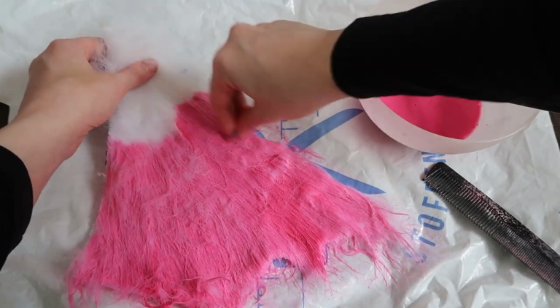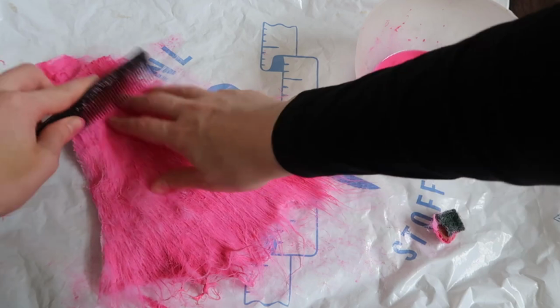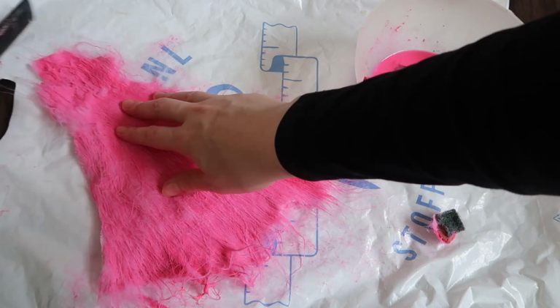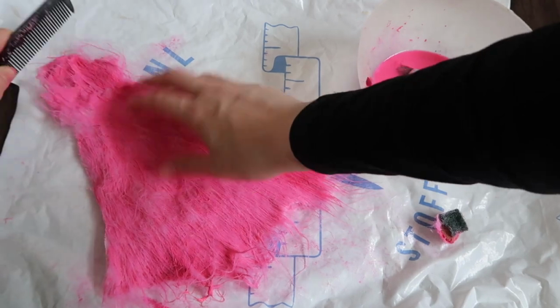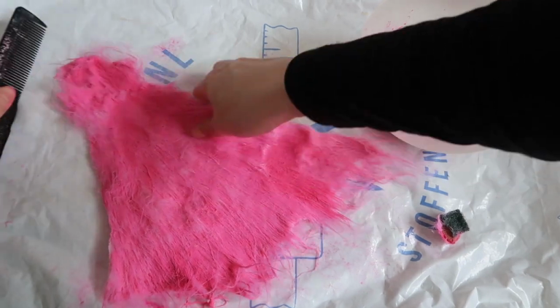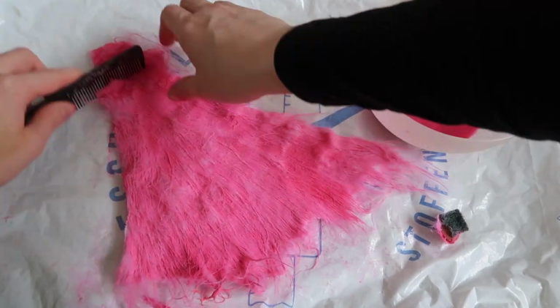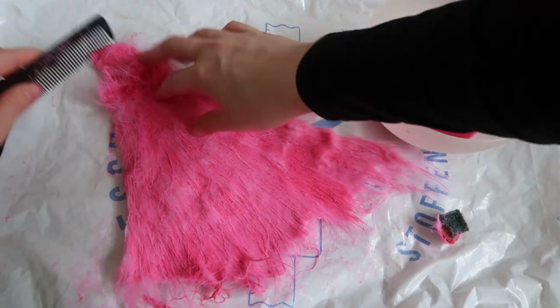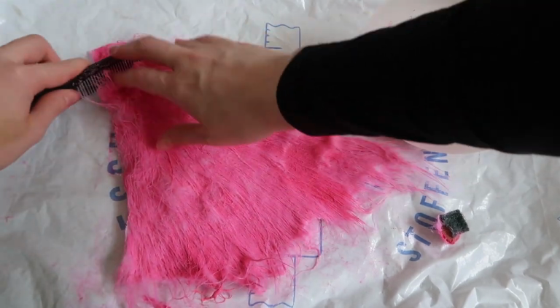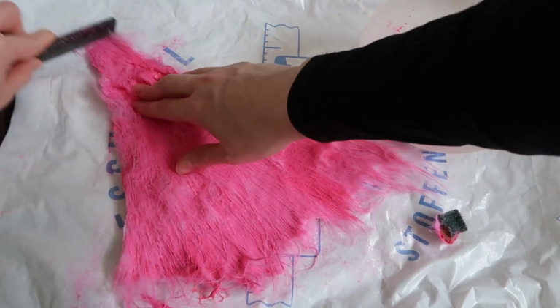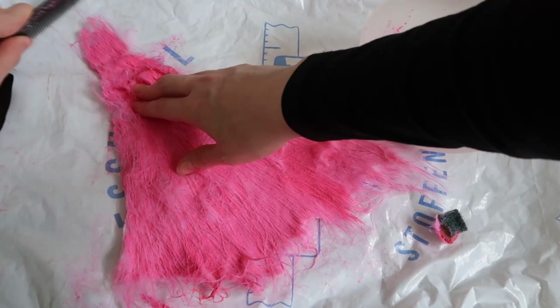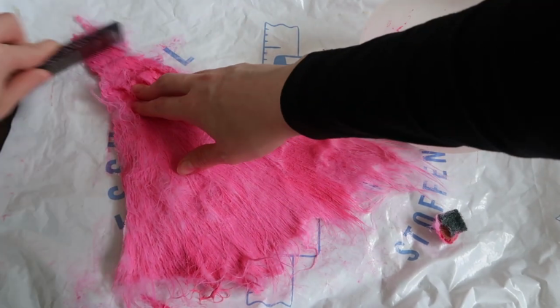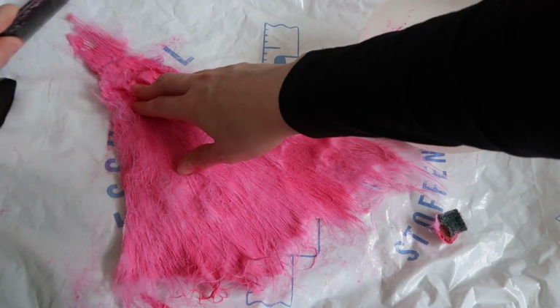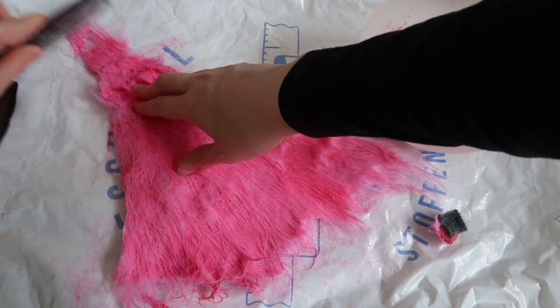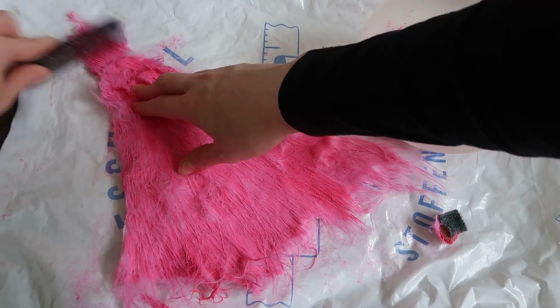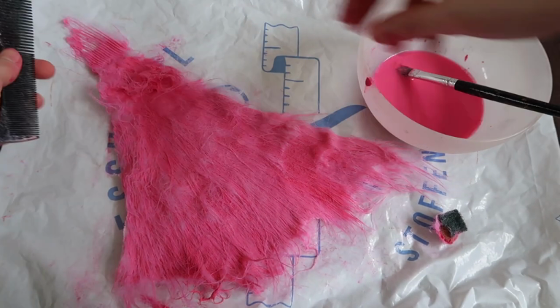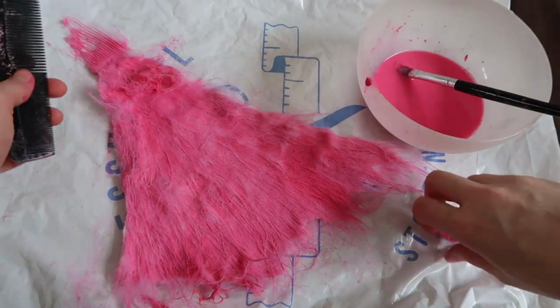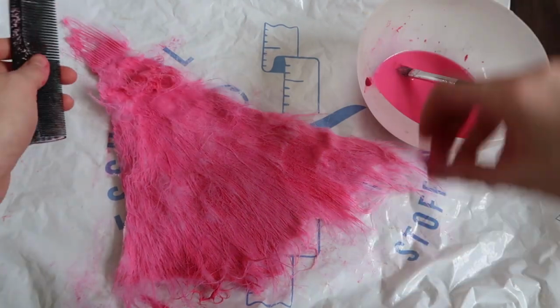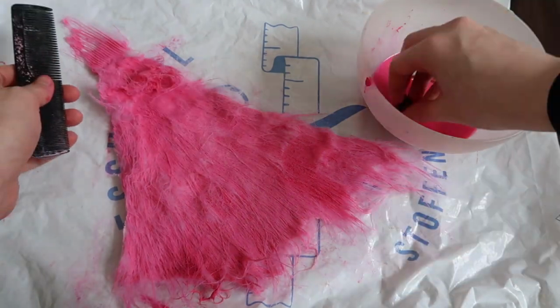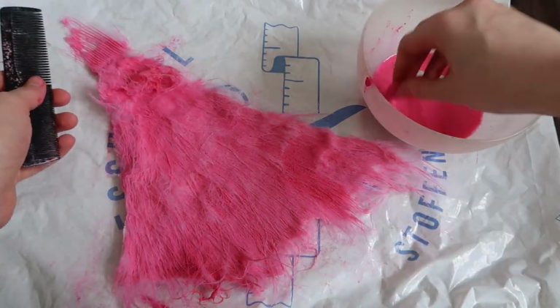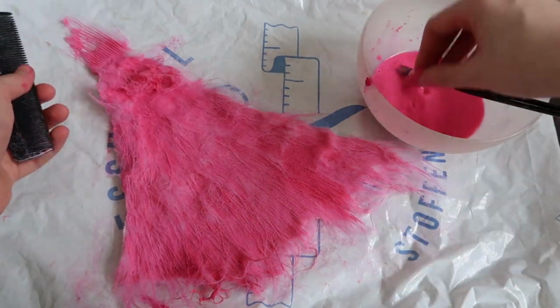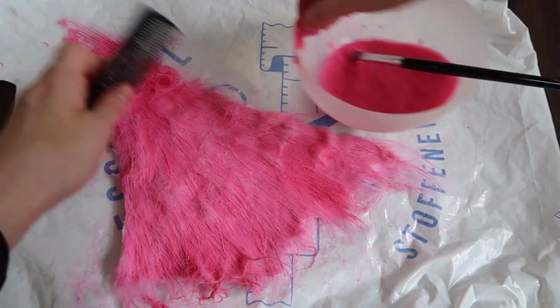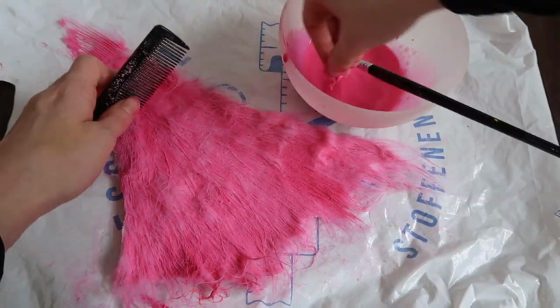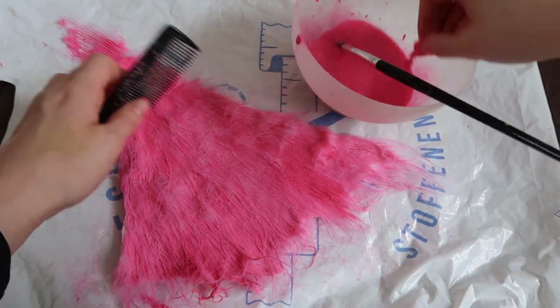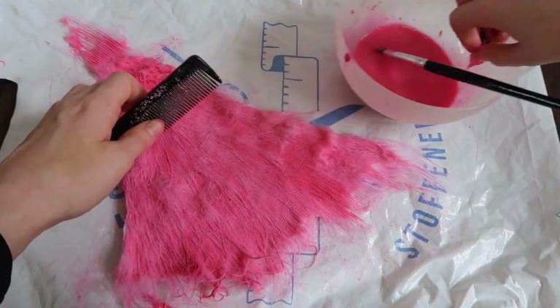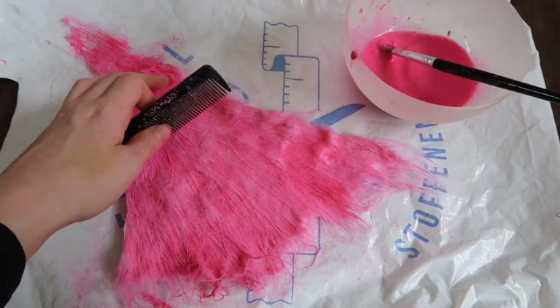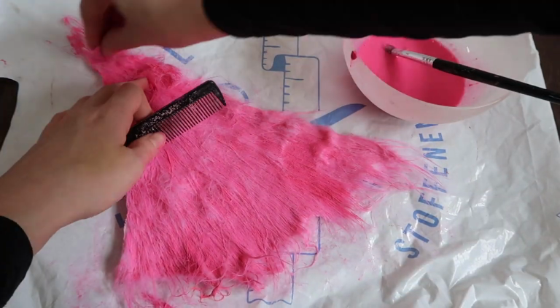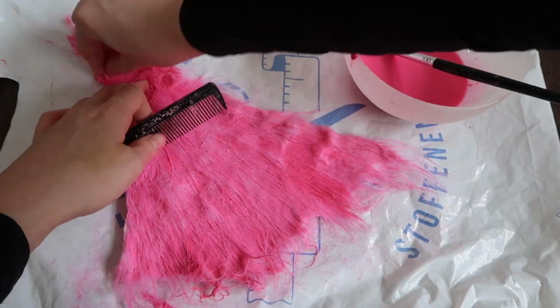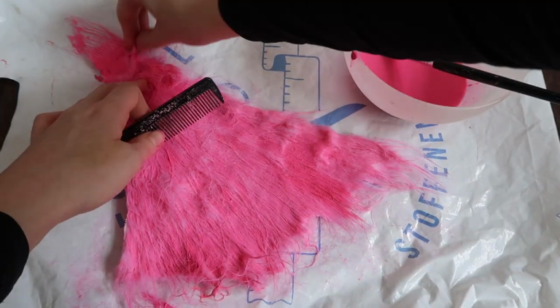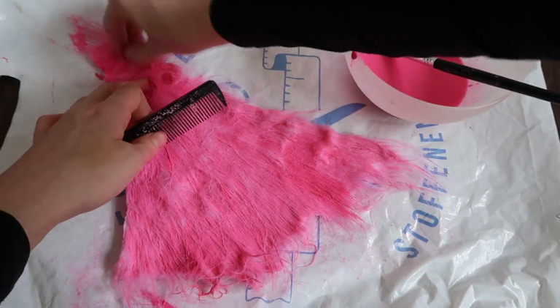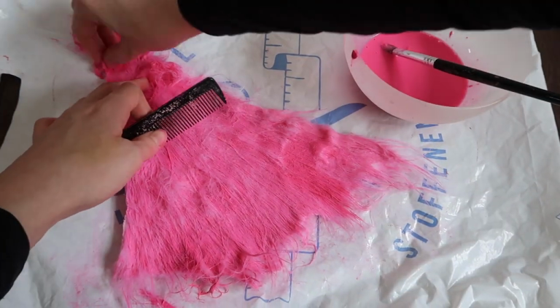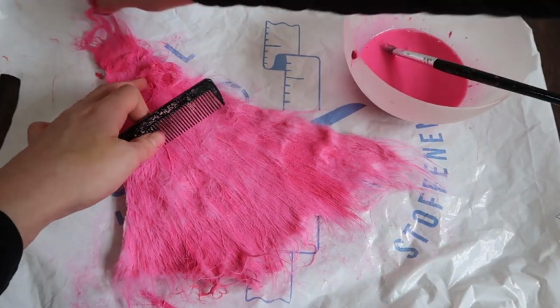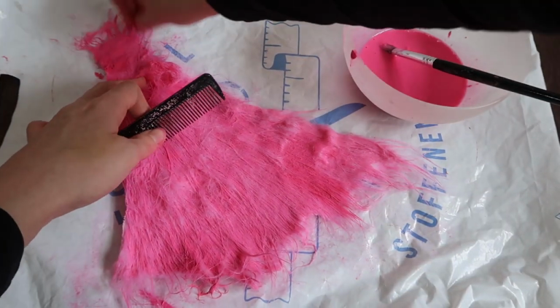Once you've applied the paint everywhere, use the comb to open up the hair so you can dye the roots.